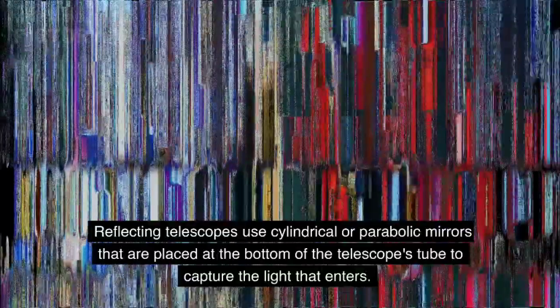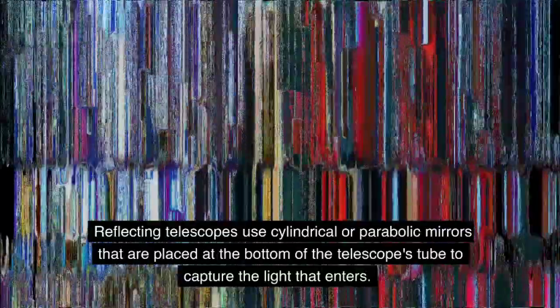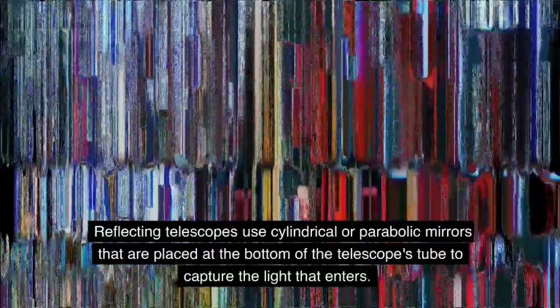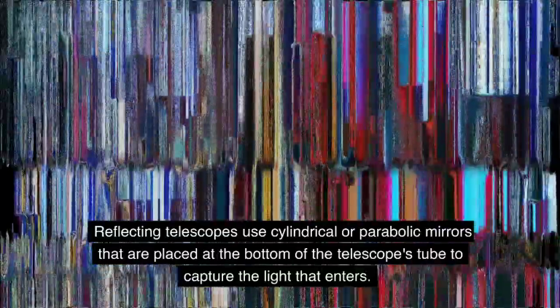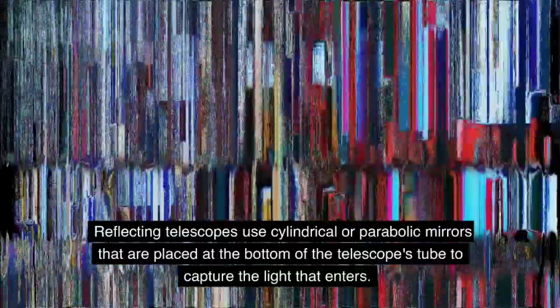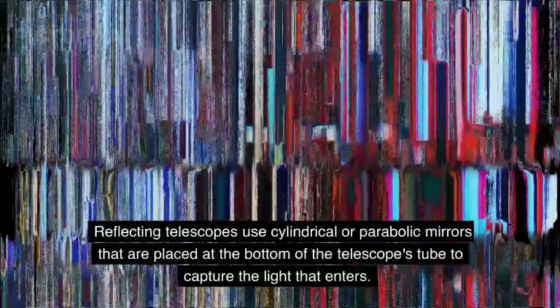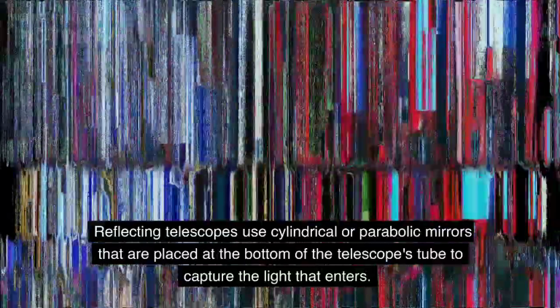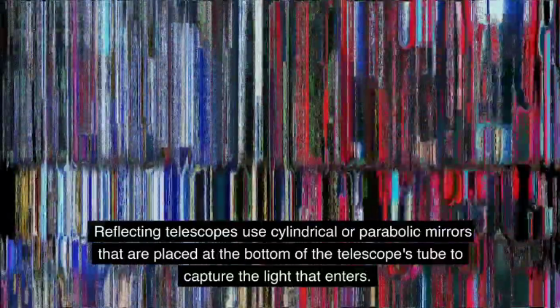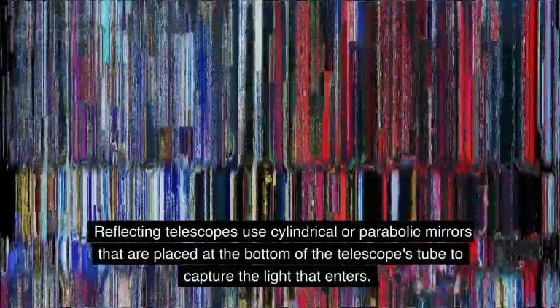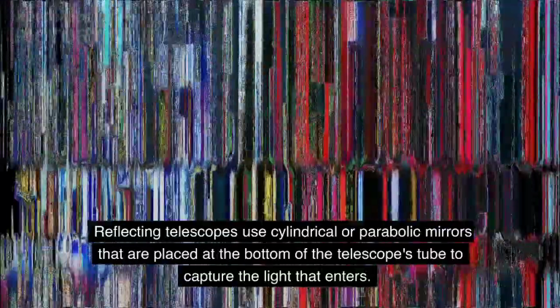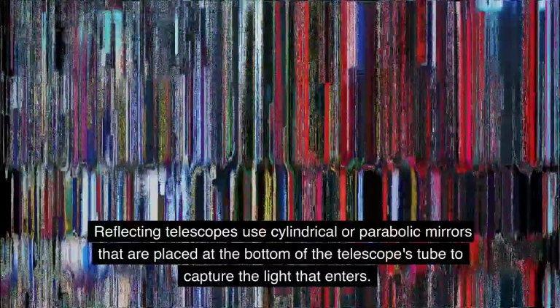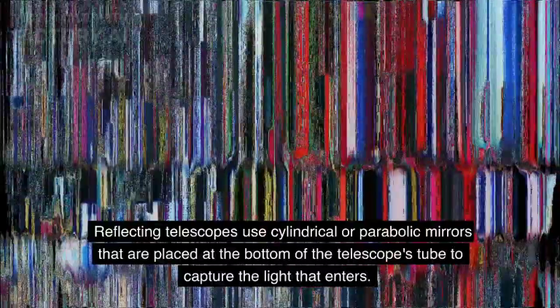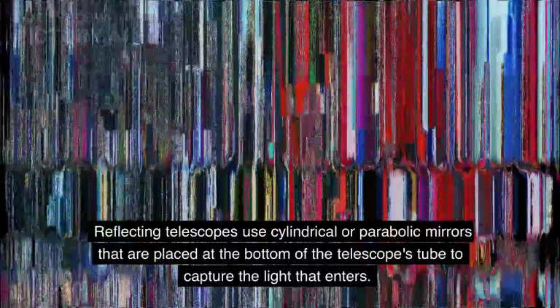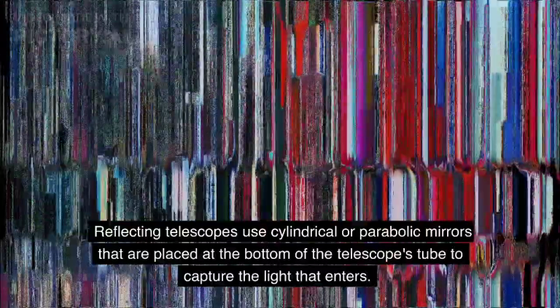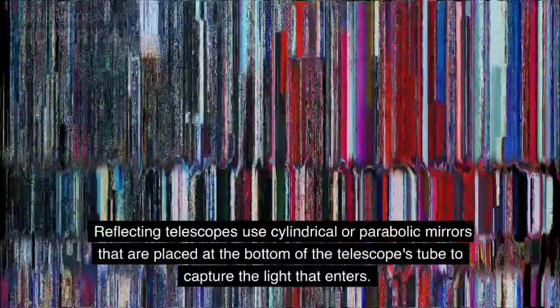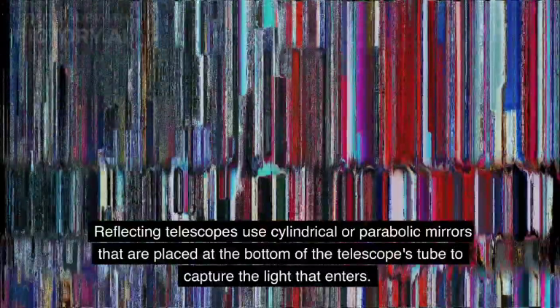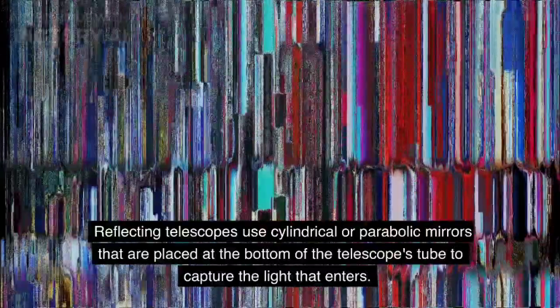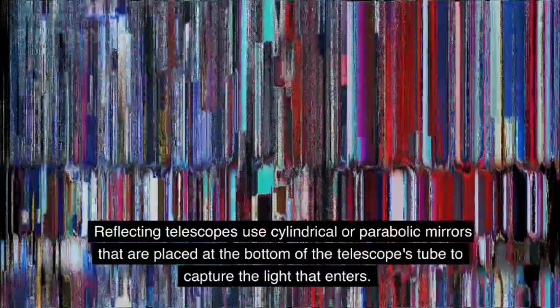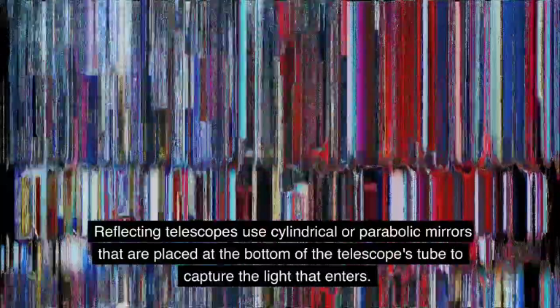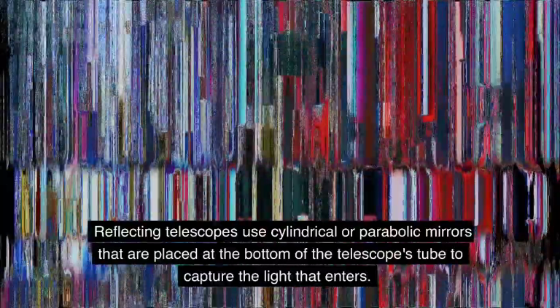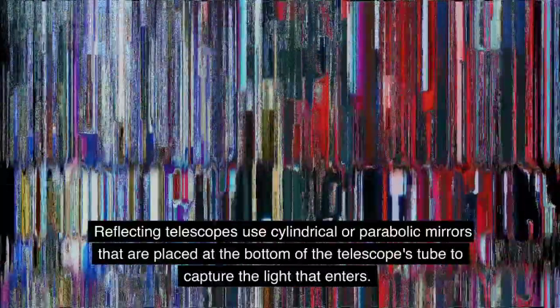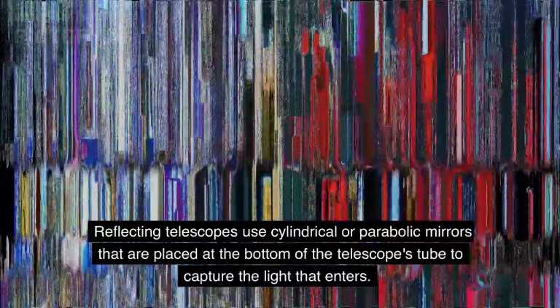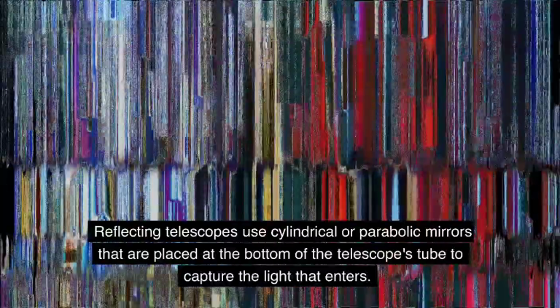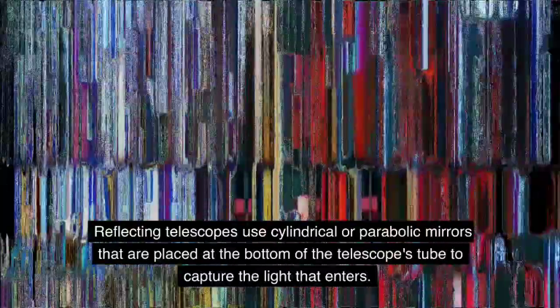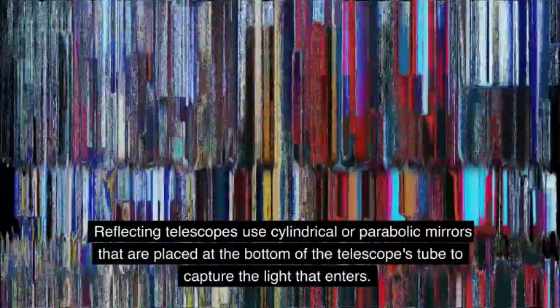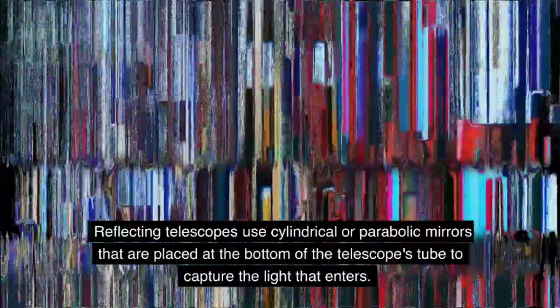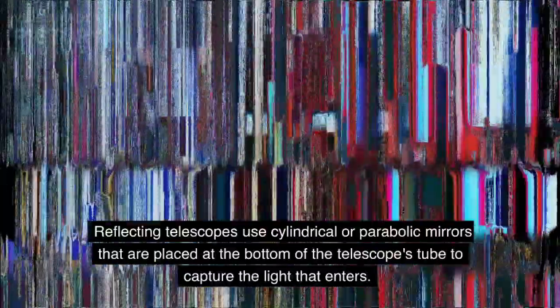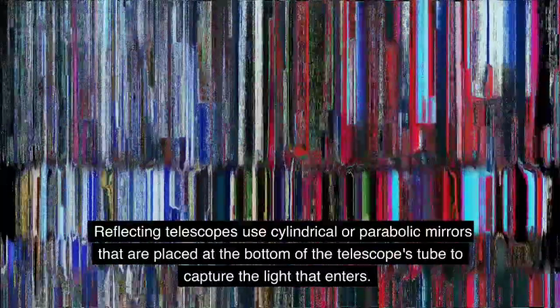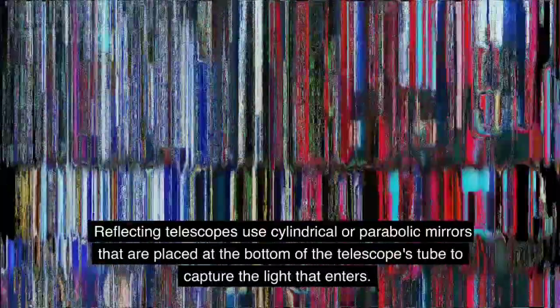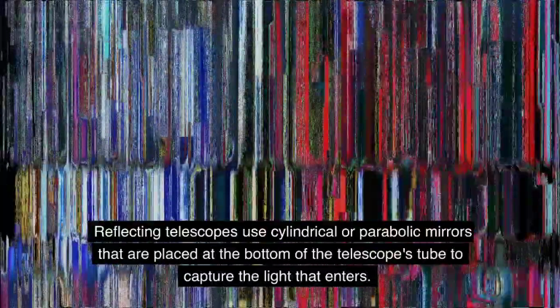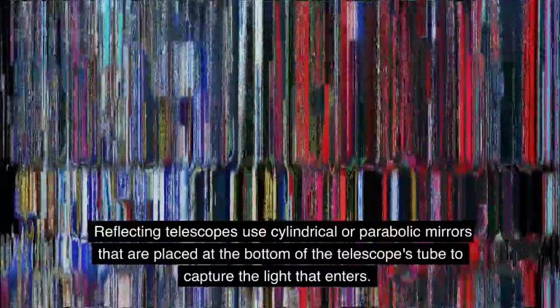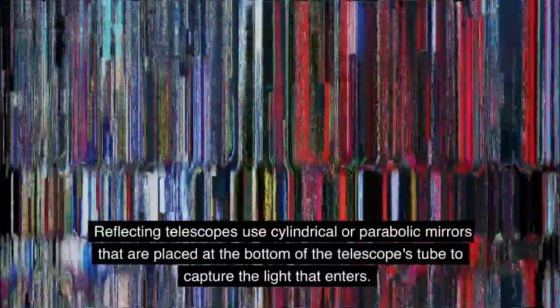Reflecting telescopes use cylindrical or parabolic mirrors that are placed at the bottom of the telescope's tube to capture the light that enters.